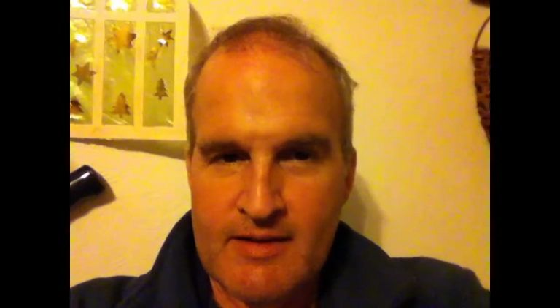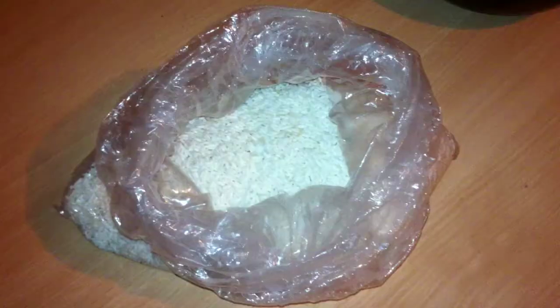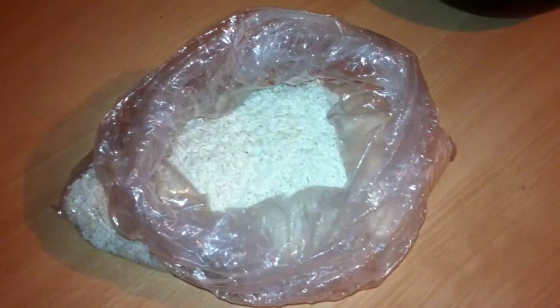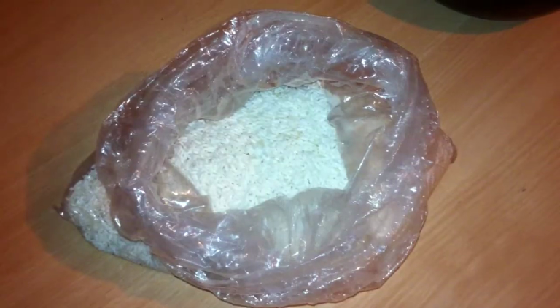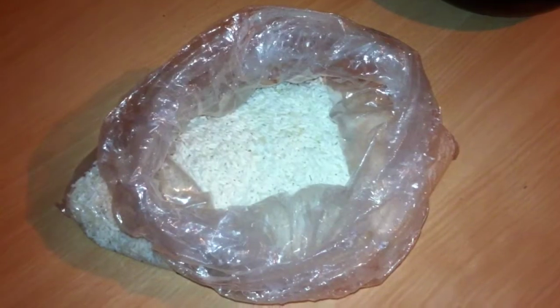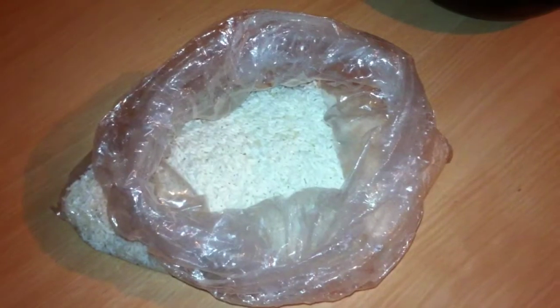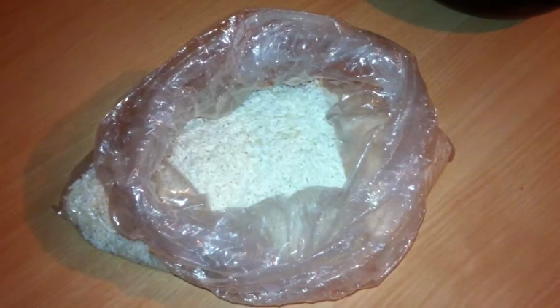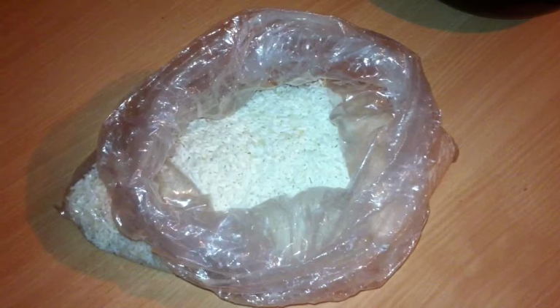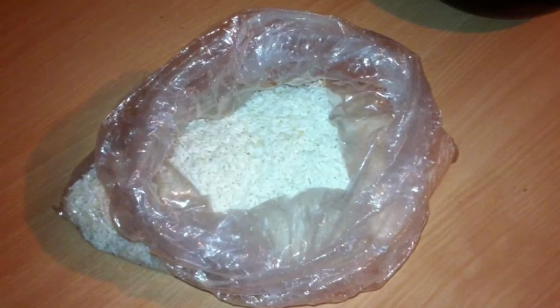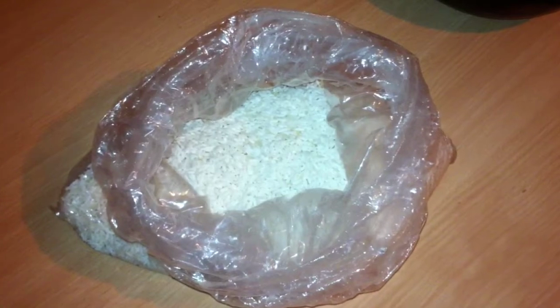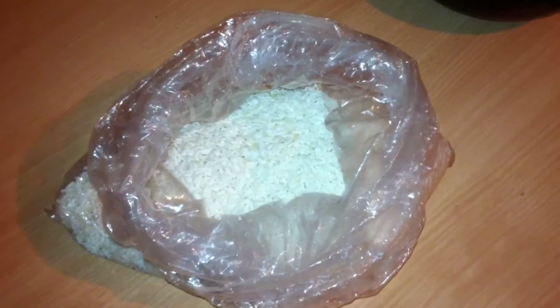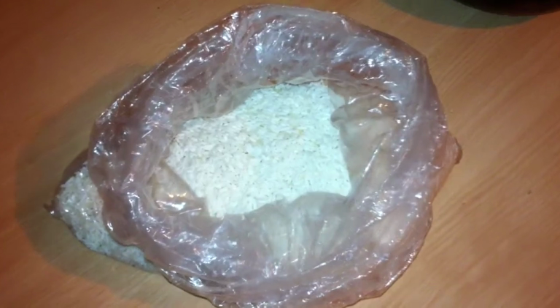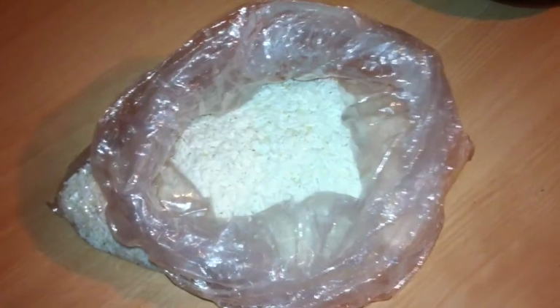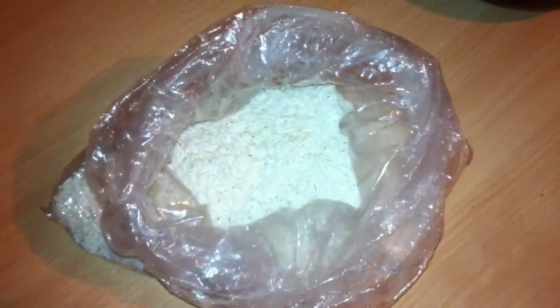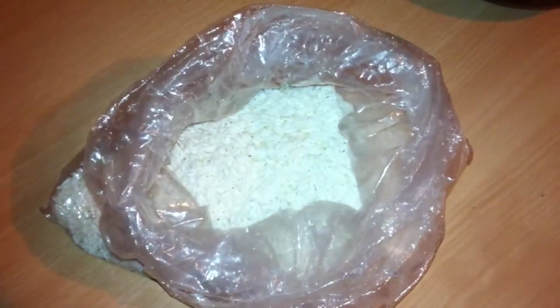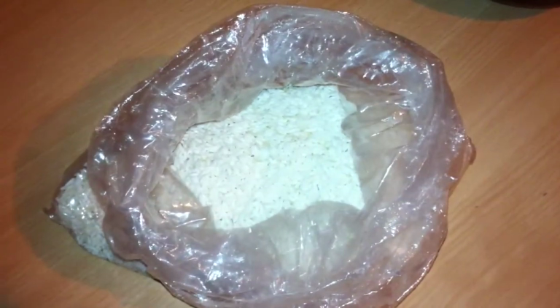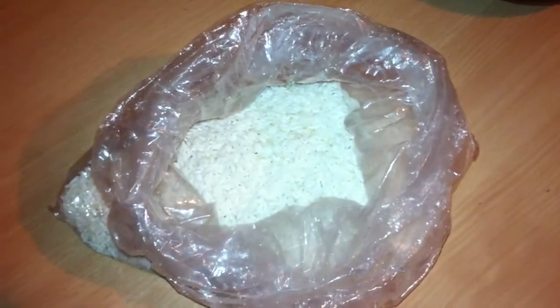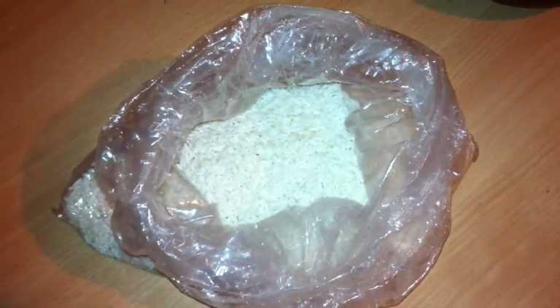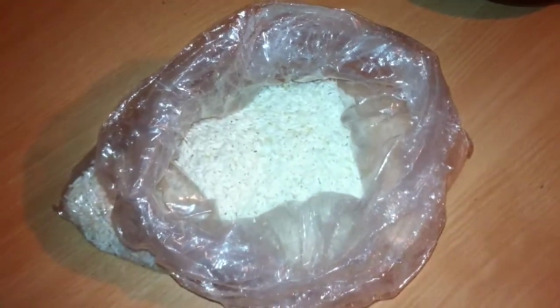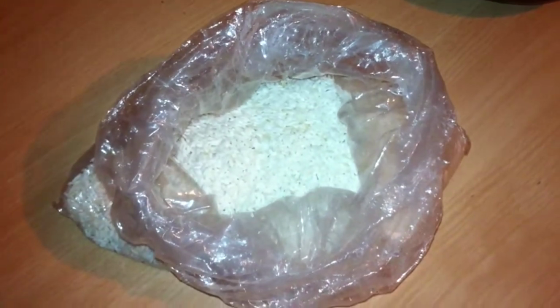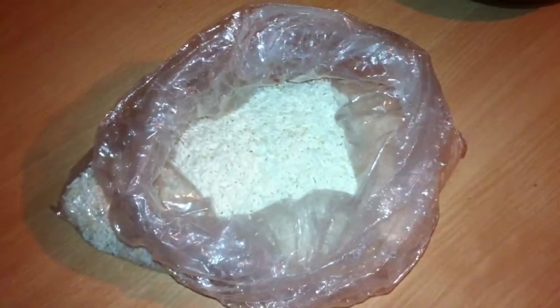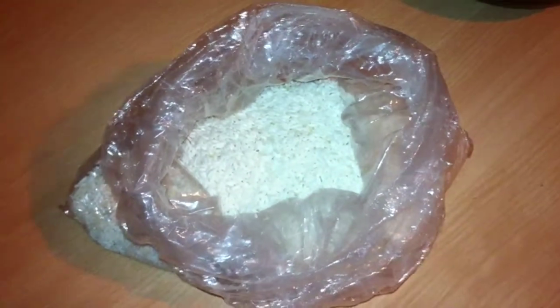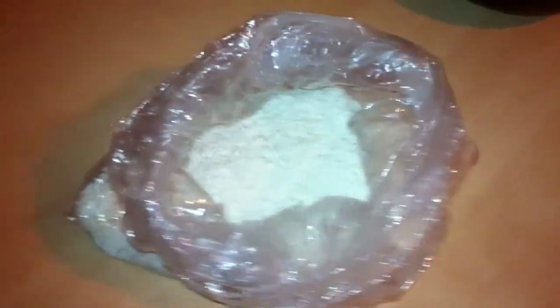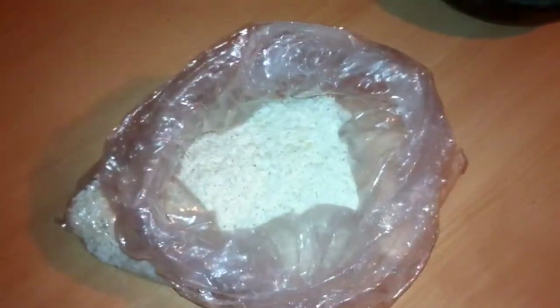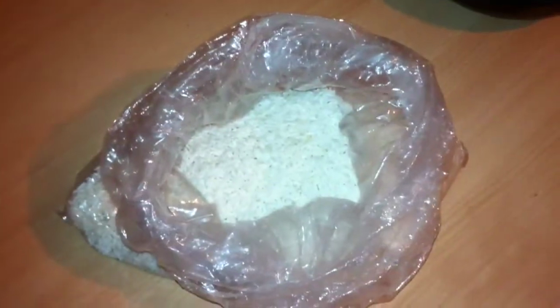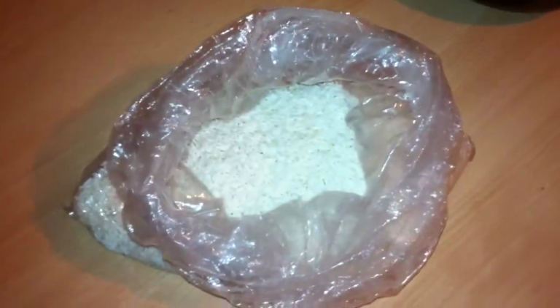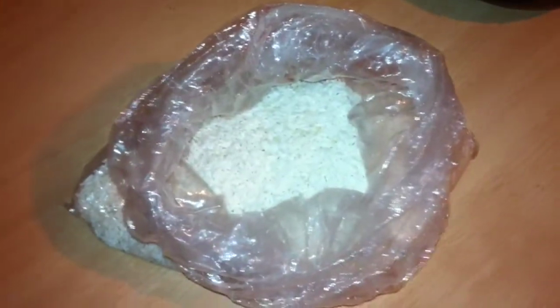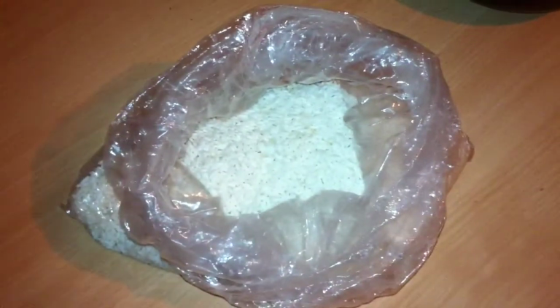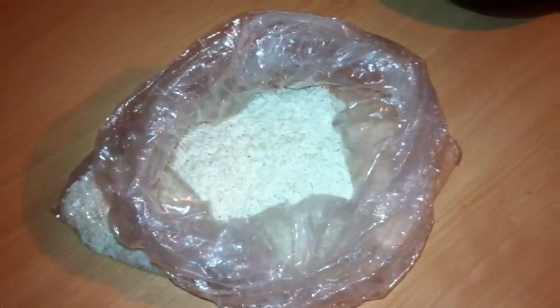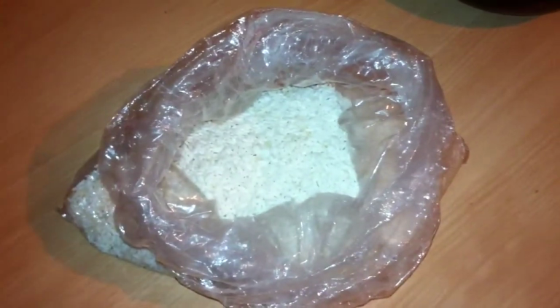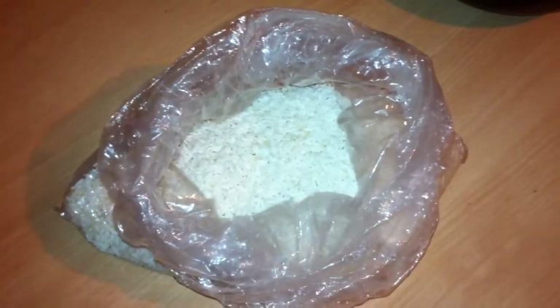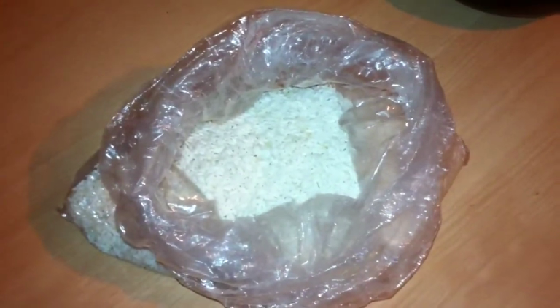First you need sticky rice. I prefer 2011 — do not get any of that 2010 or 2009.